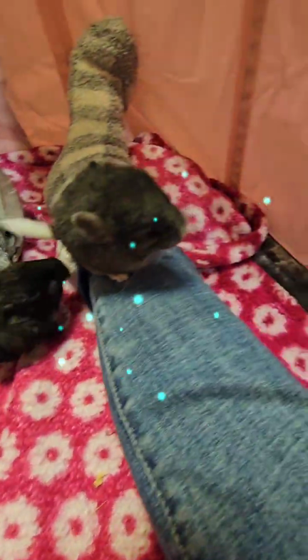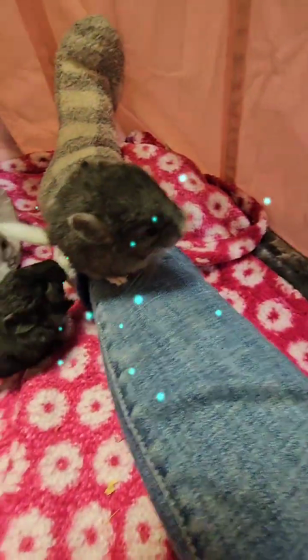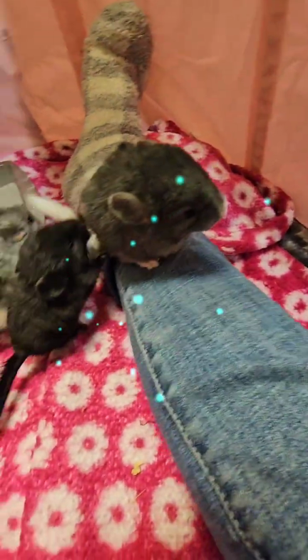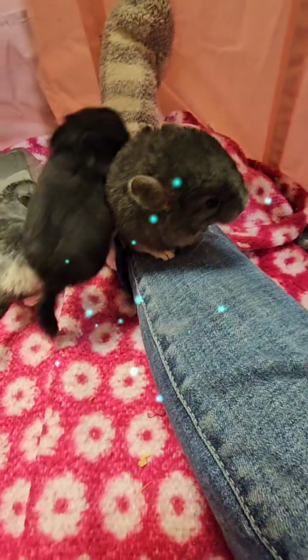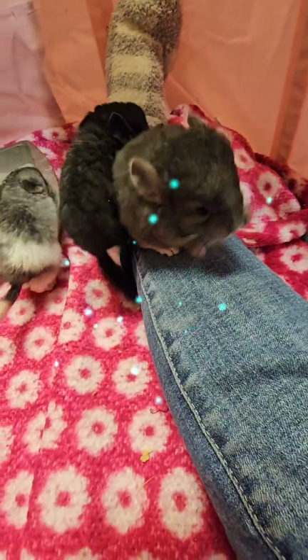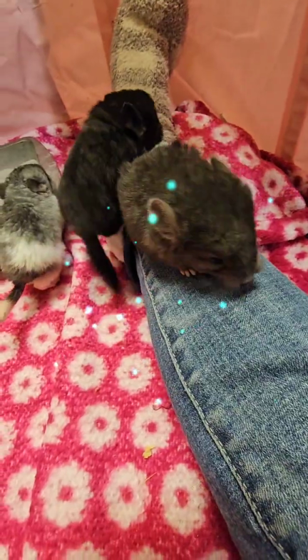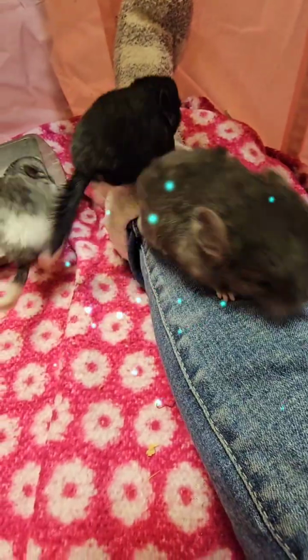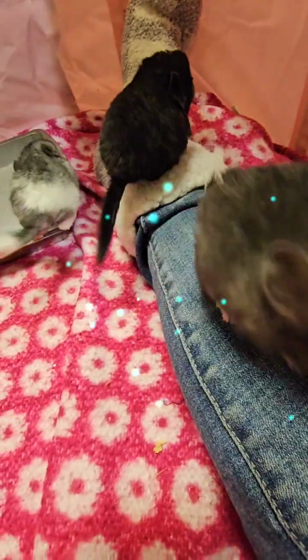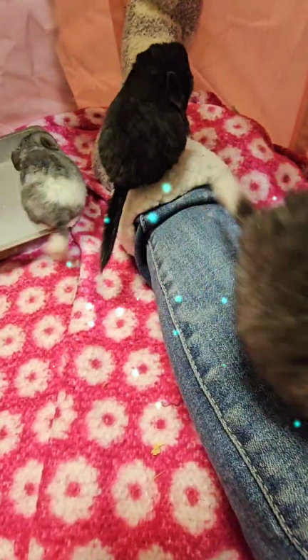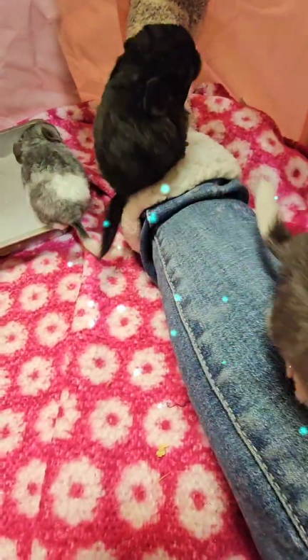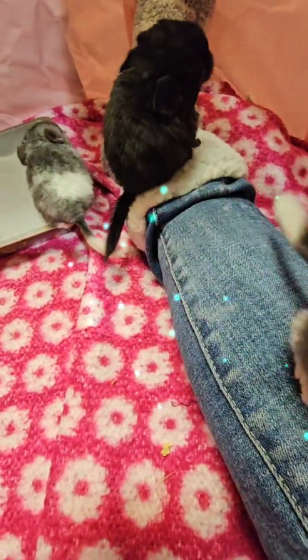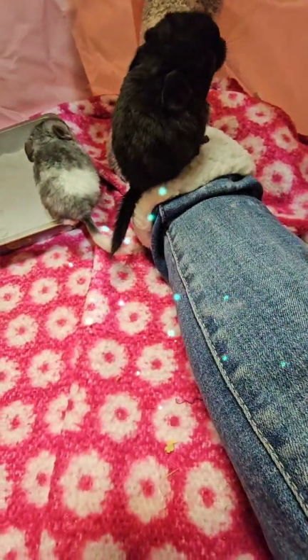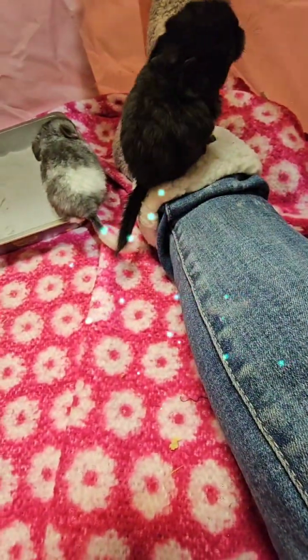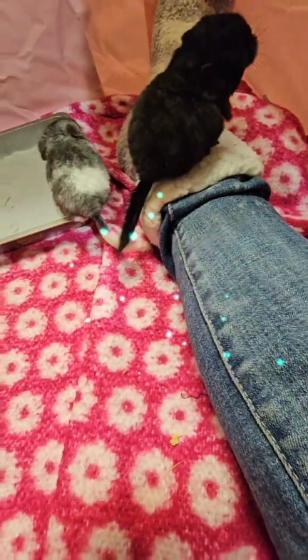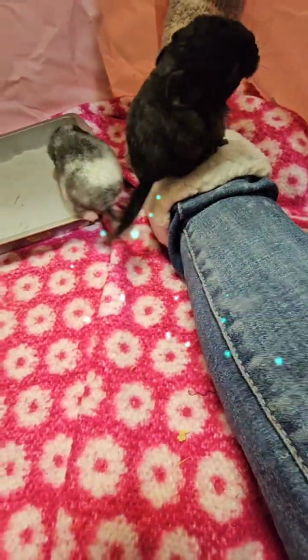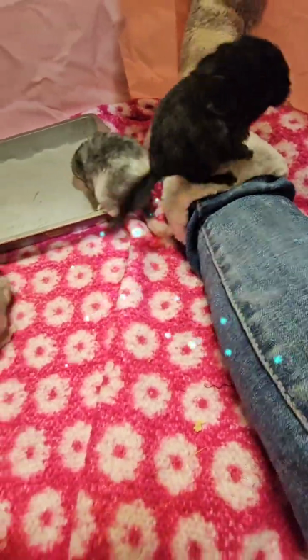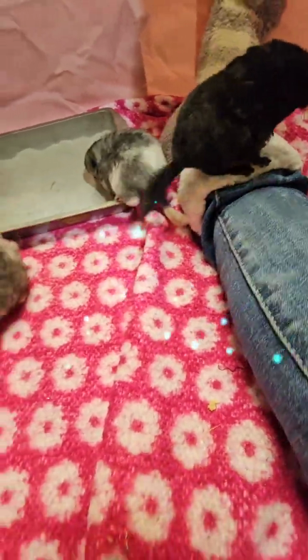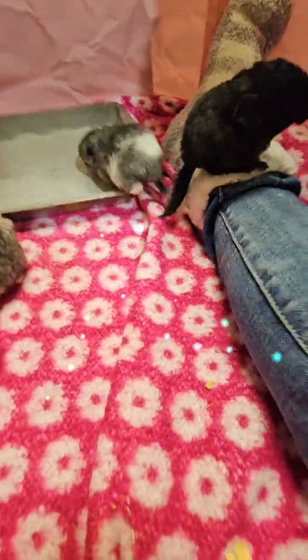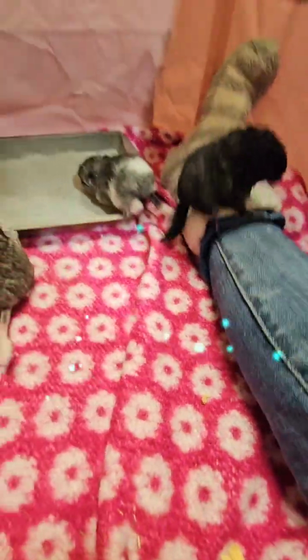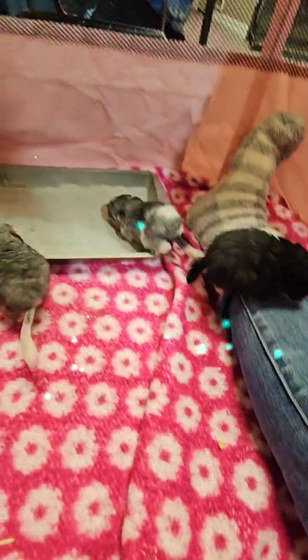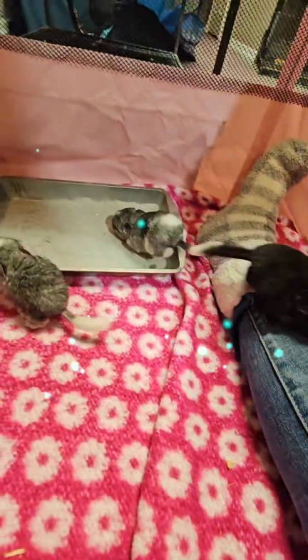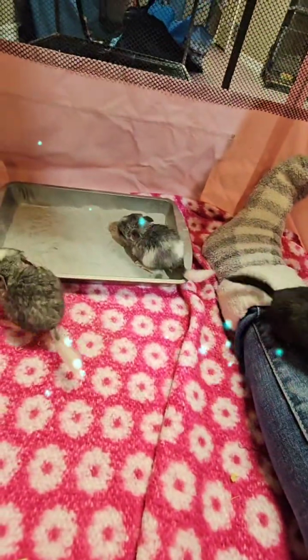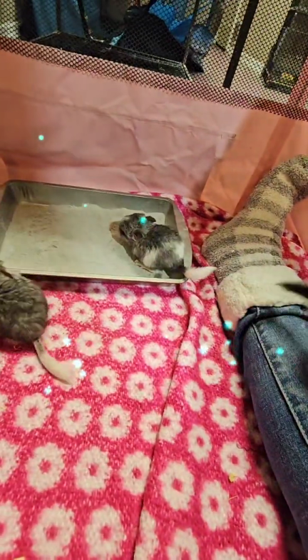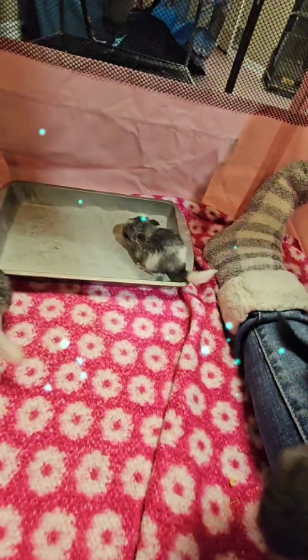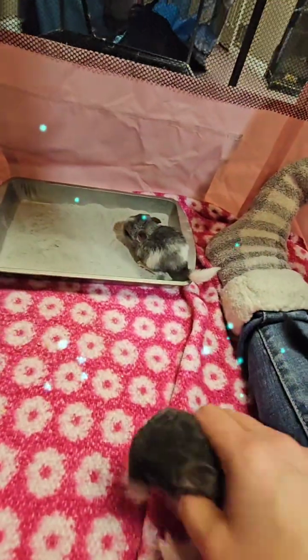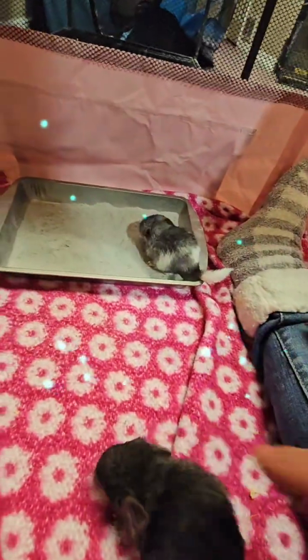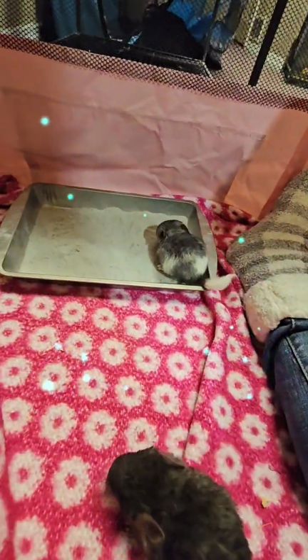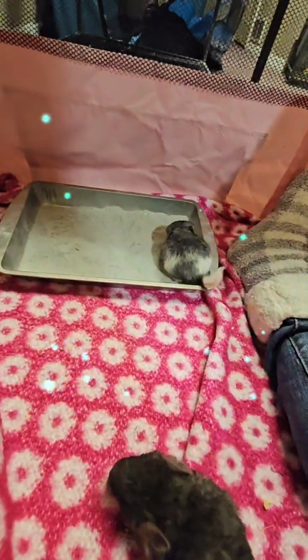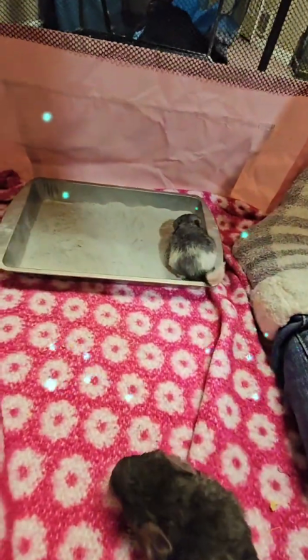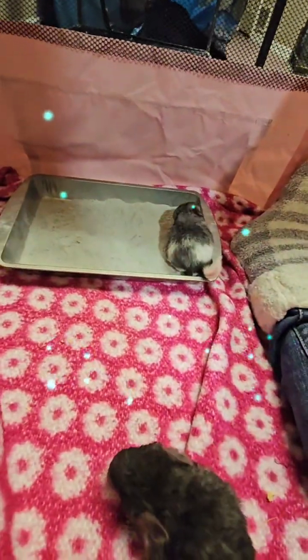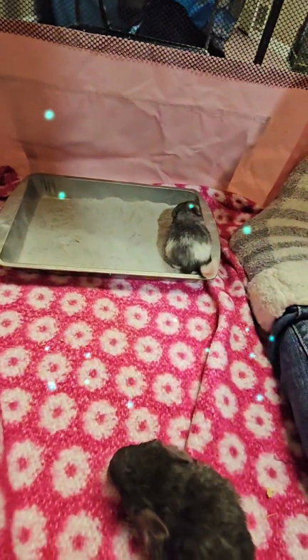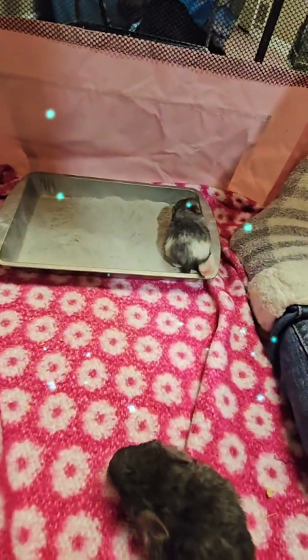They are getting really big. They'll be two weeks old — most of them tomorrow.